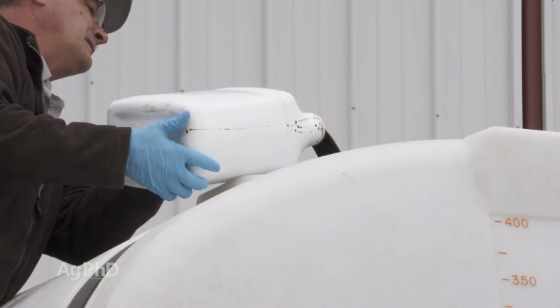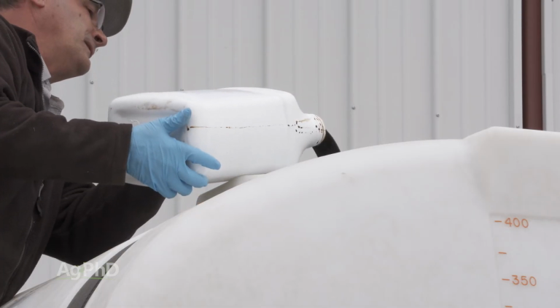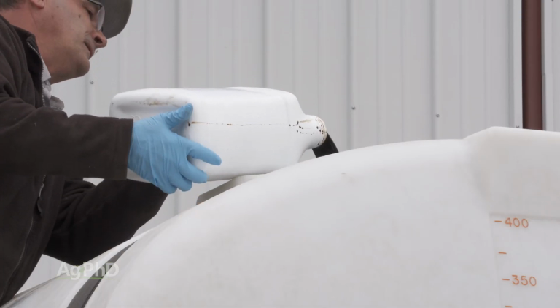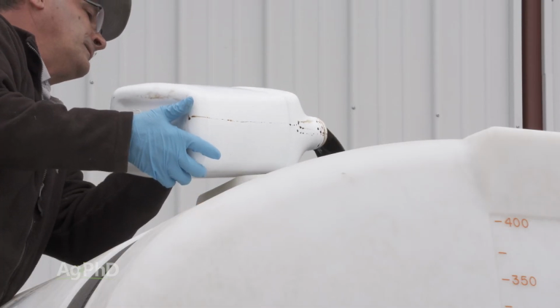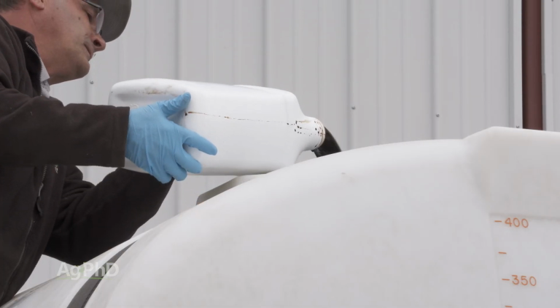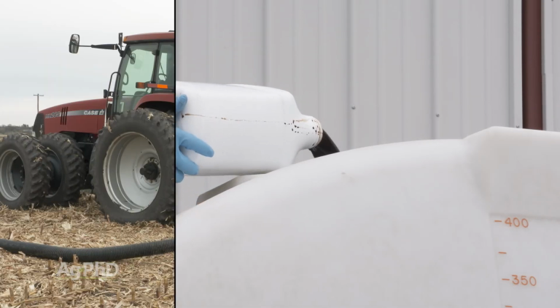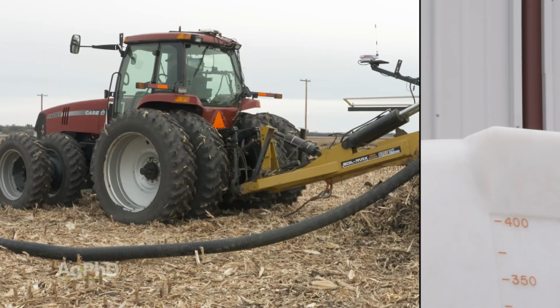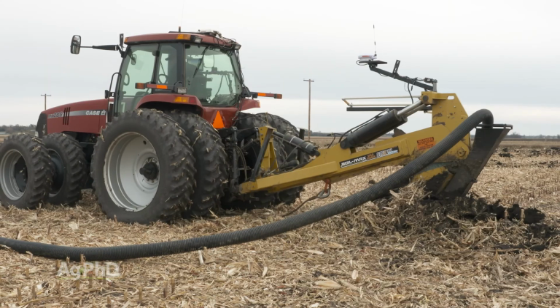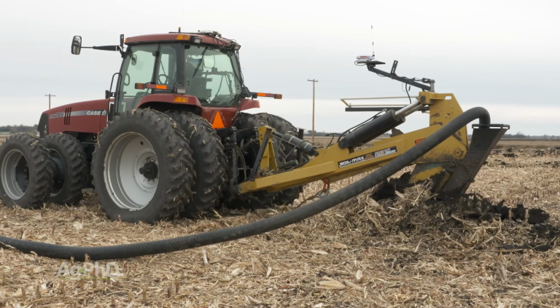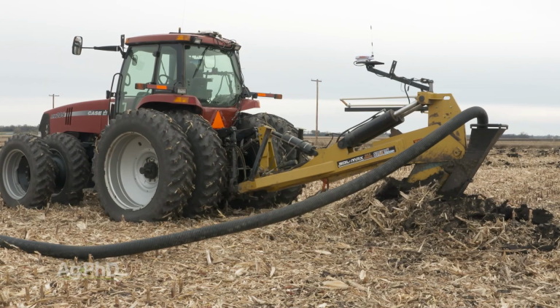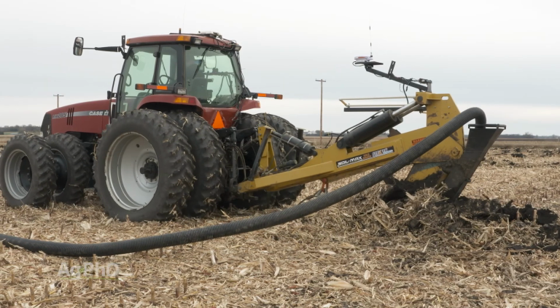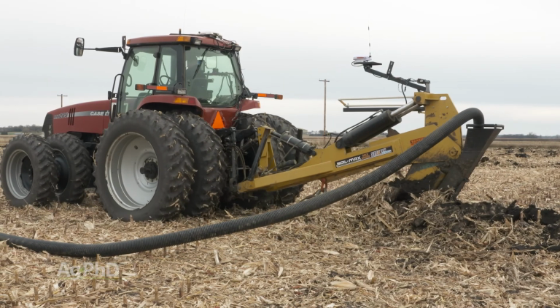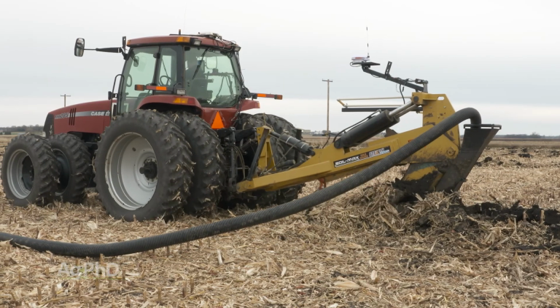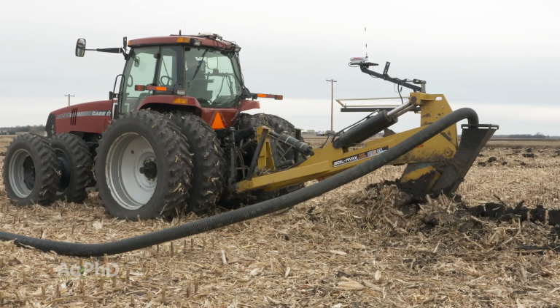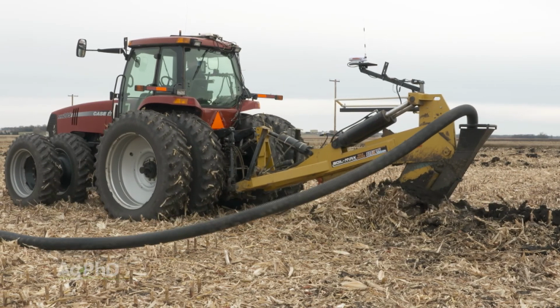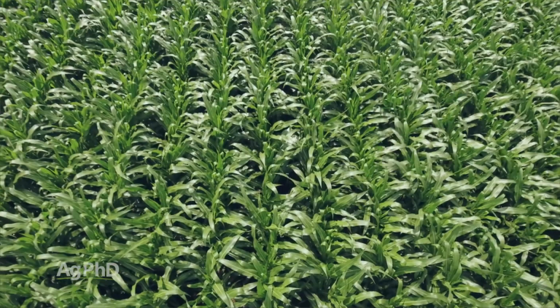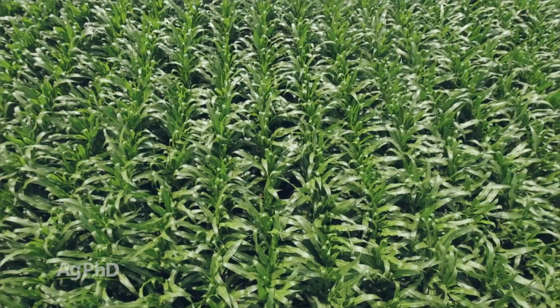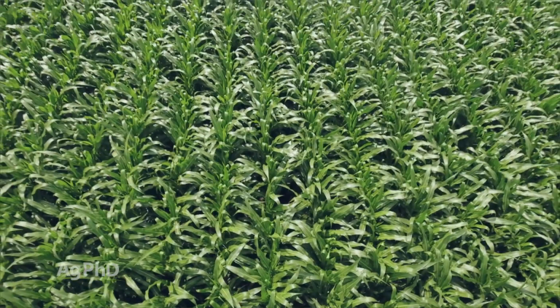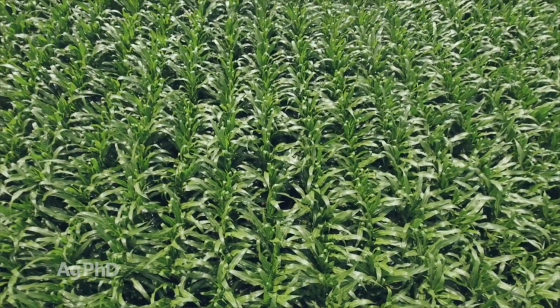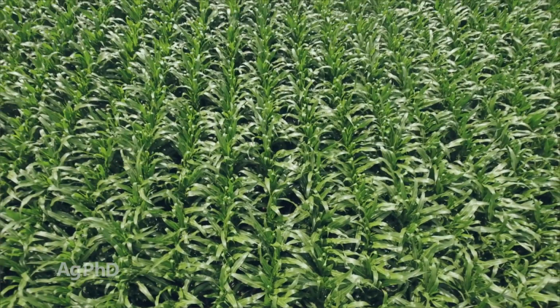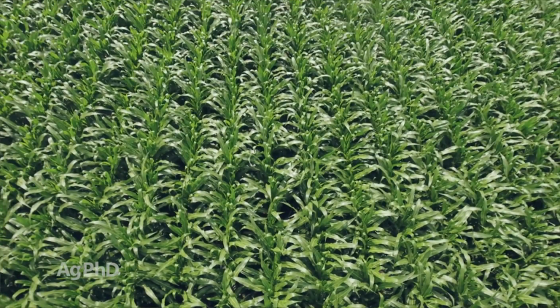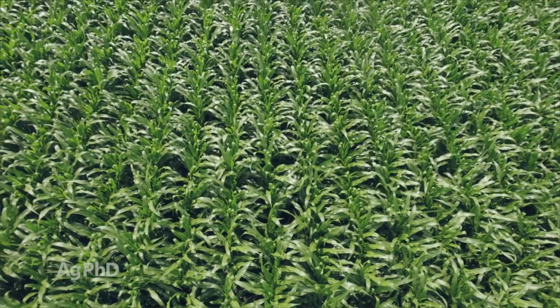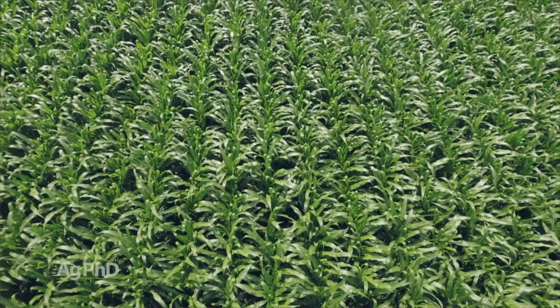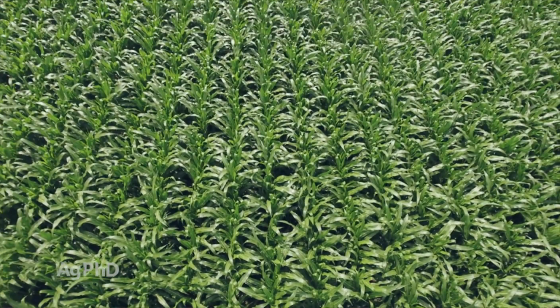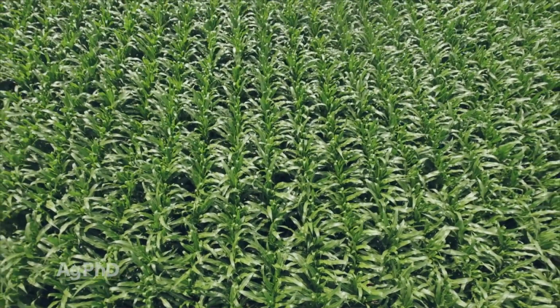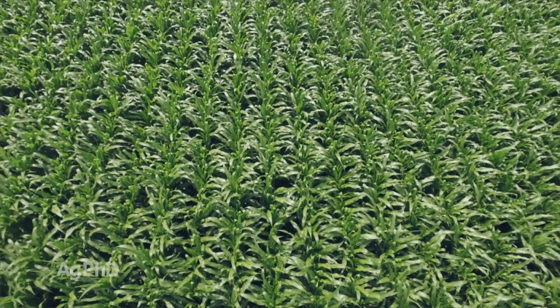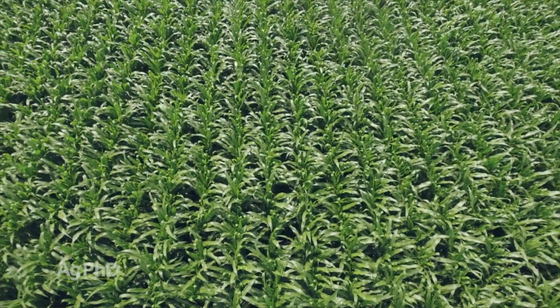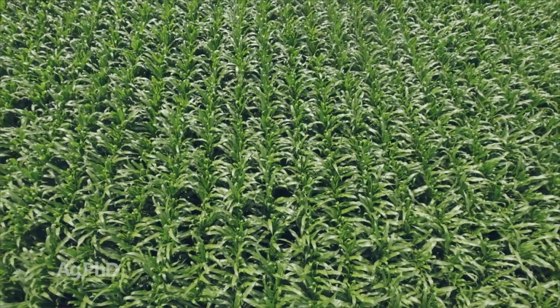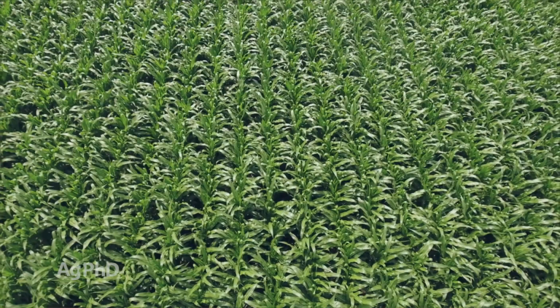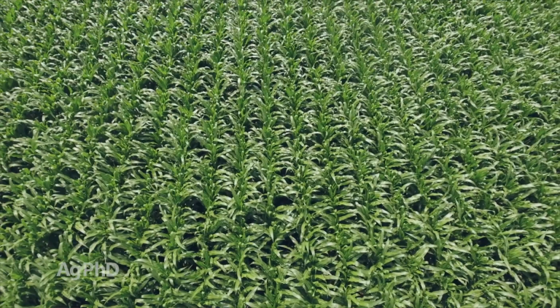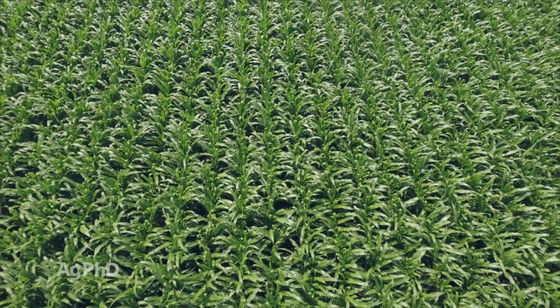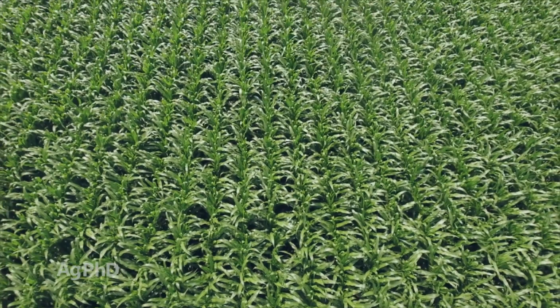Maybe it's nutrients, maybe it's tile — I don't know. But the point is, you don't need that population, in our opinion as agronomists.